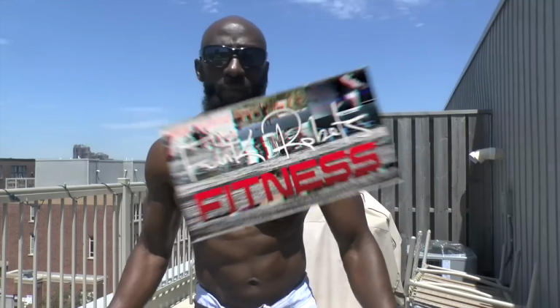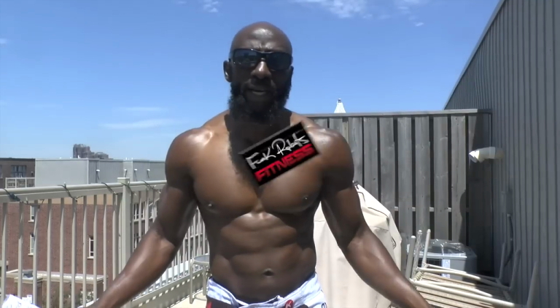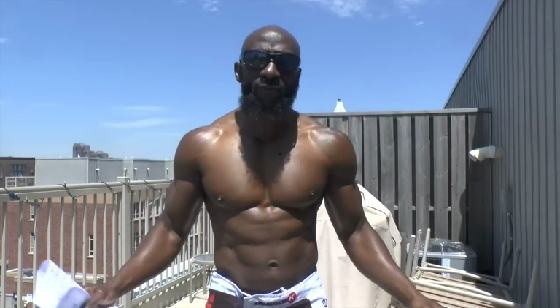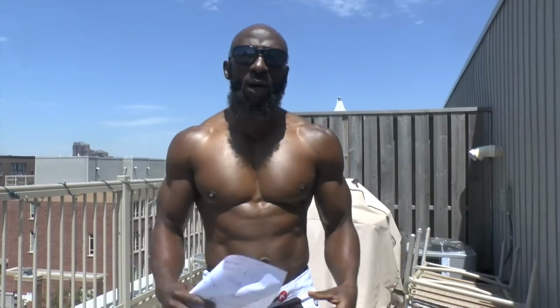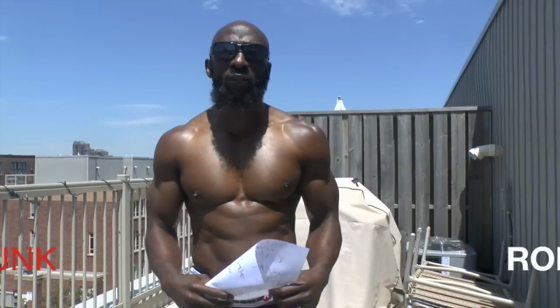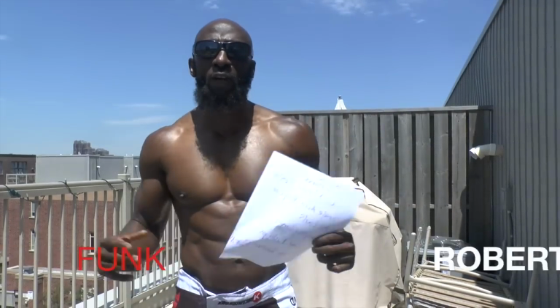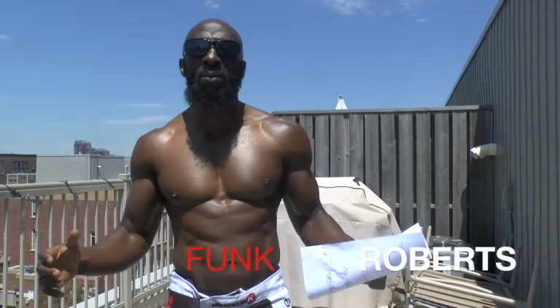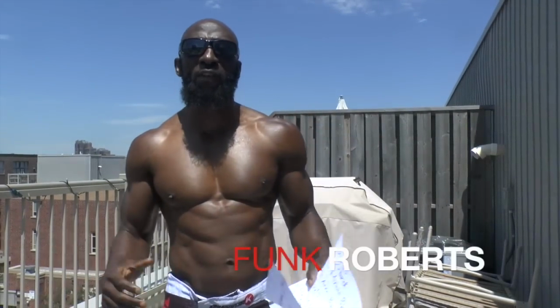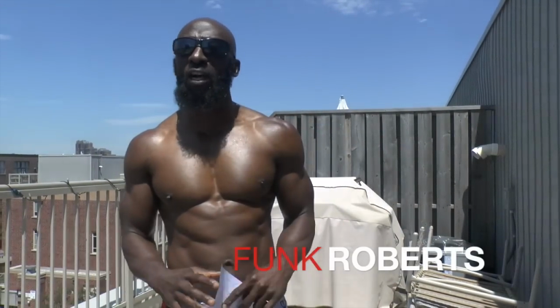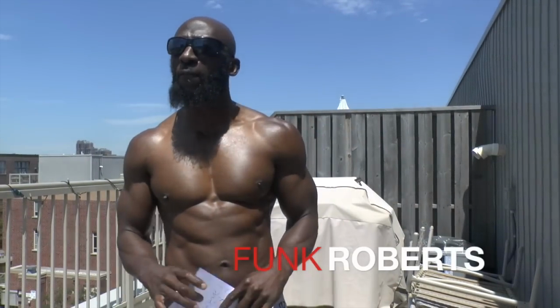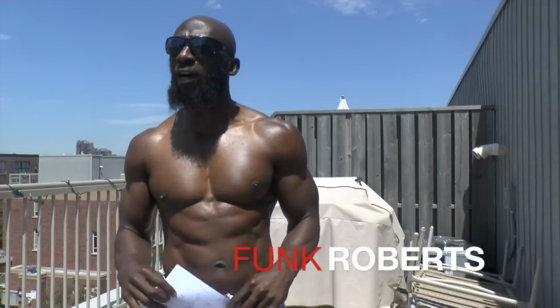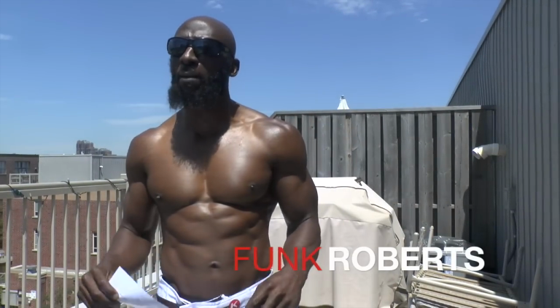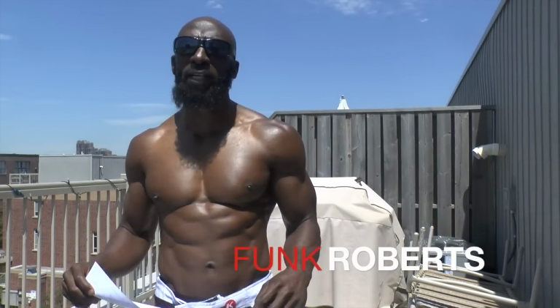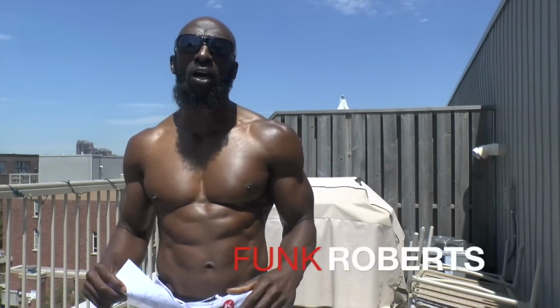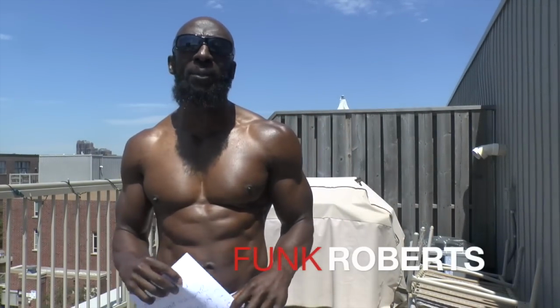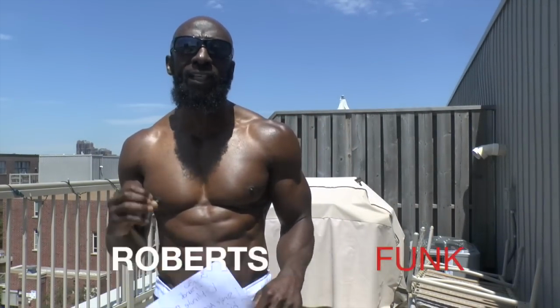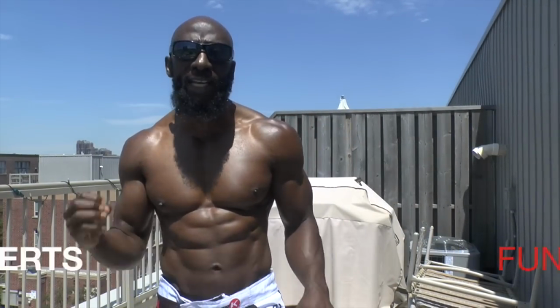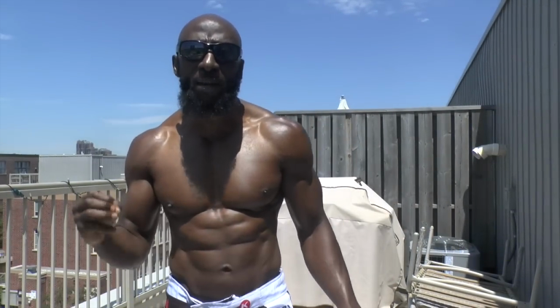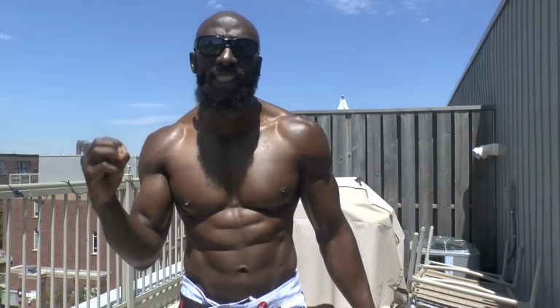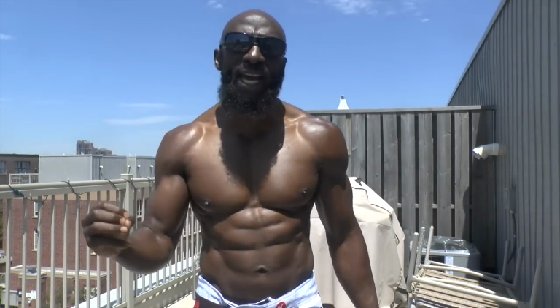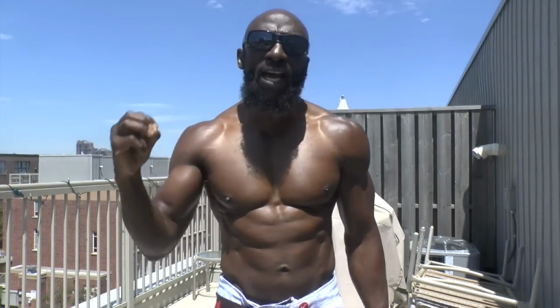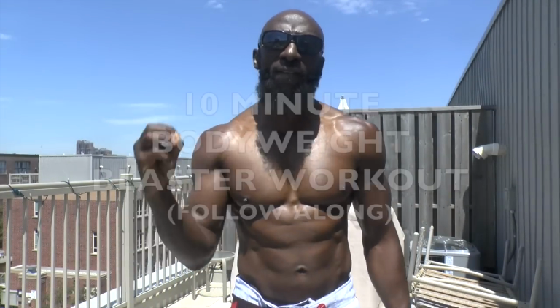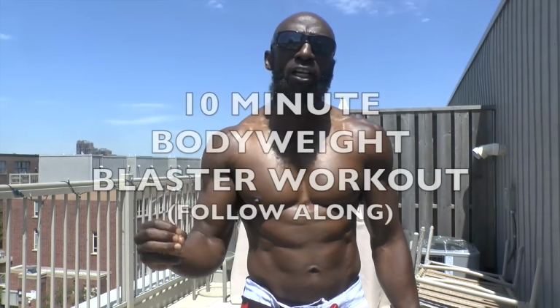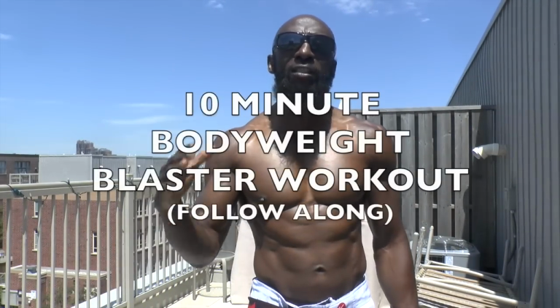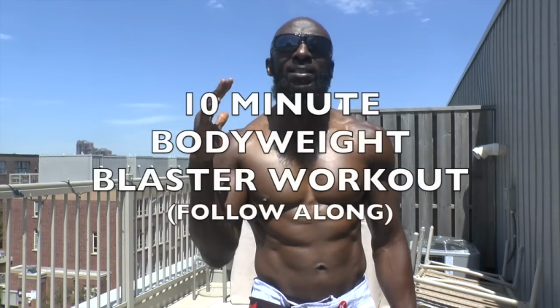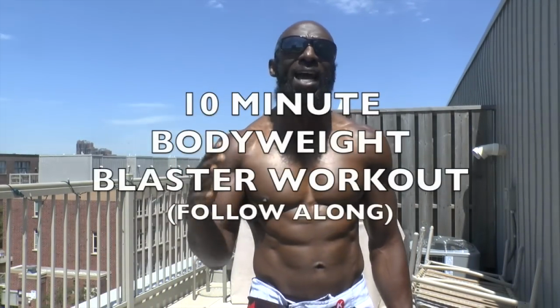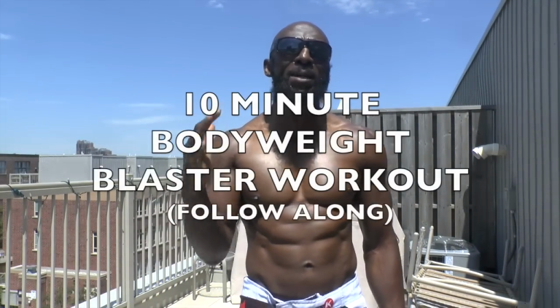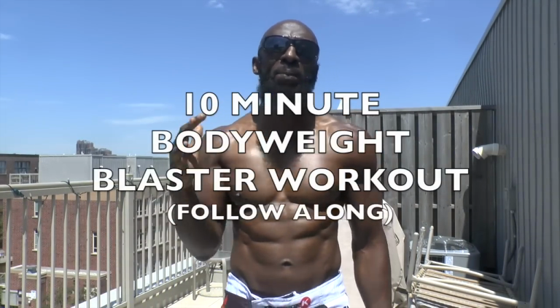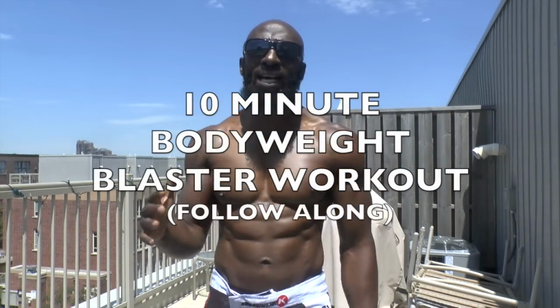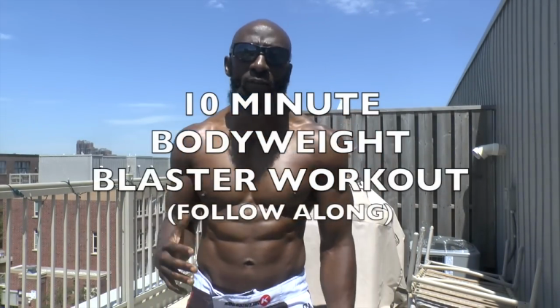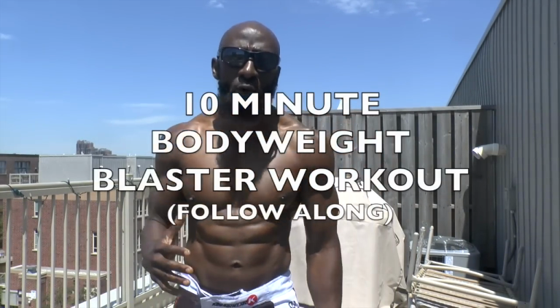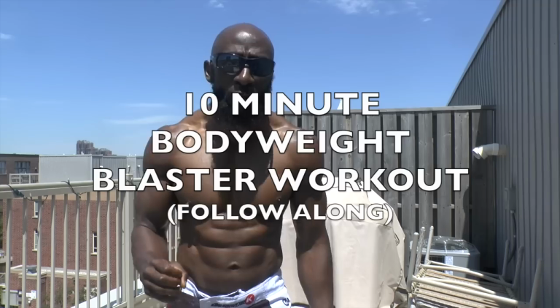Hey guys, Funk Roberts from FunkRobertsFitness.com, FunkMMA.com. It's a little loud but today I've got an awesome 10-minute blaster for you.